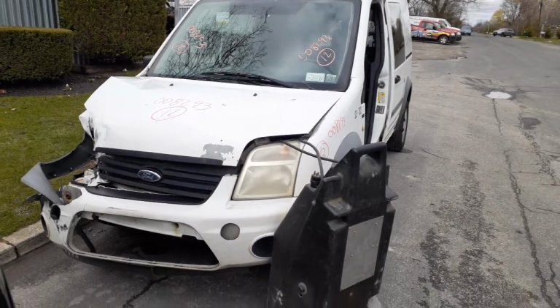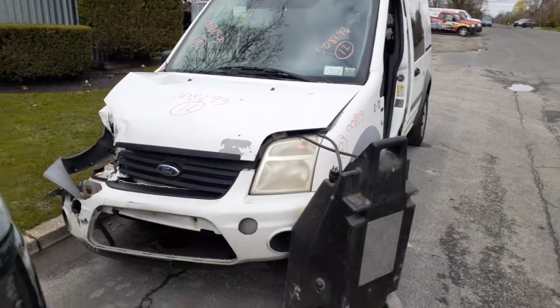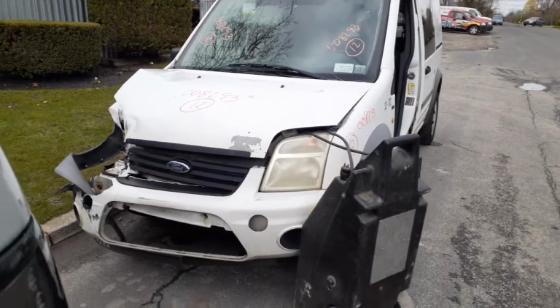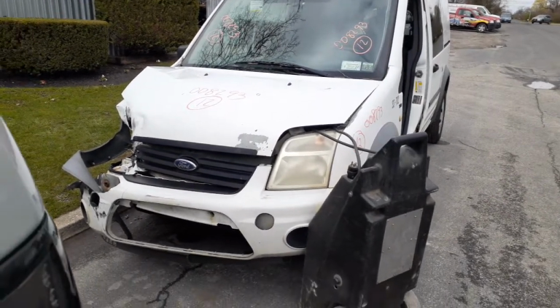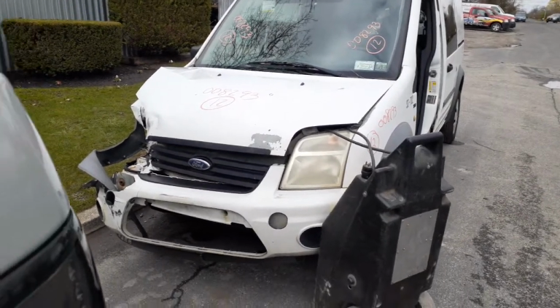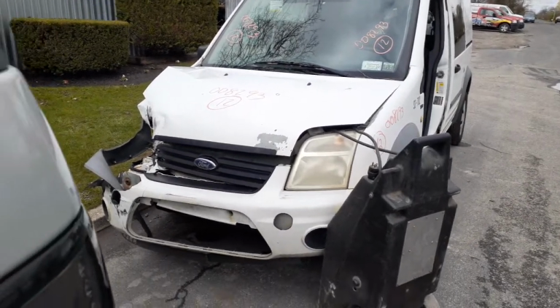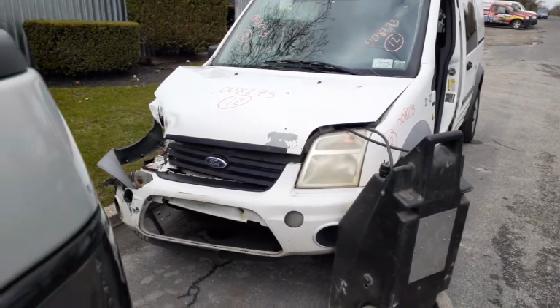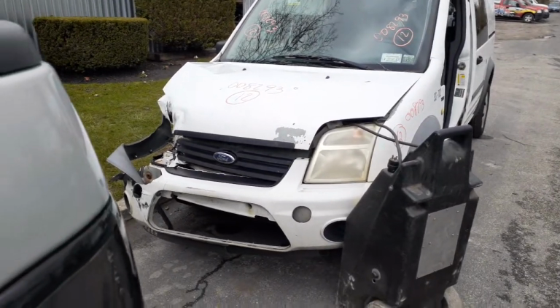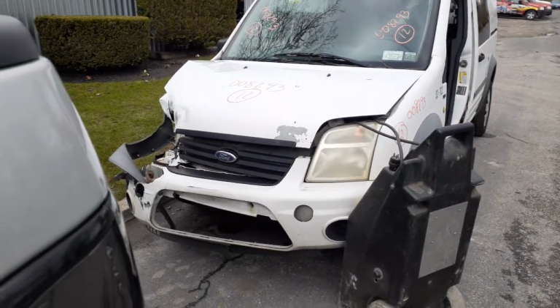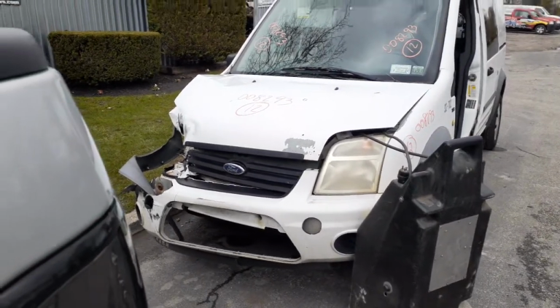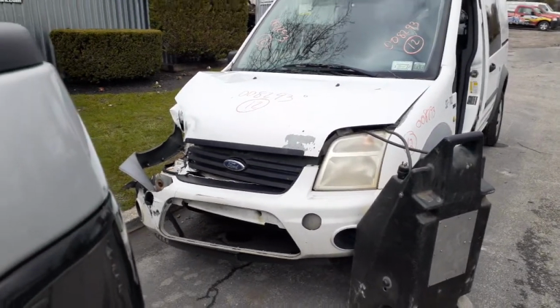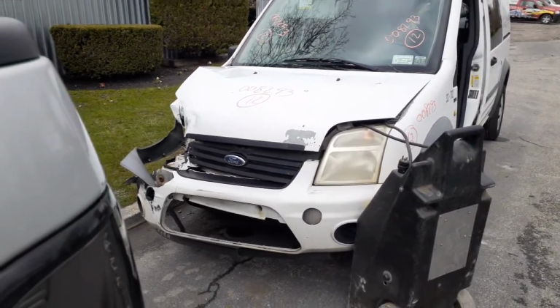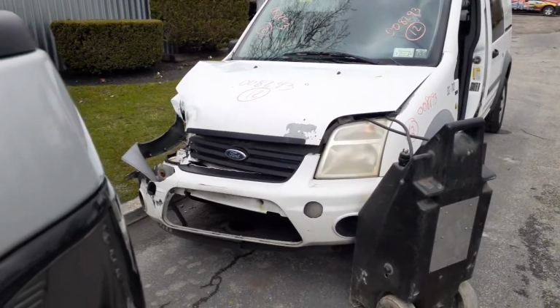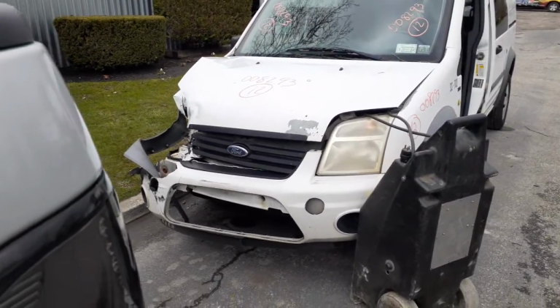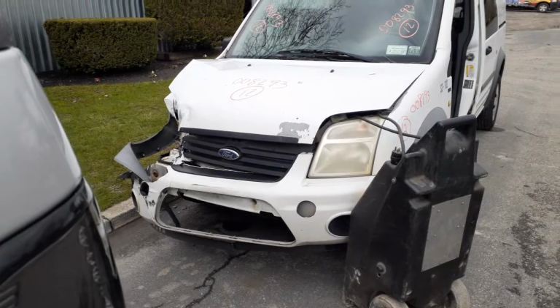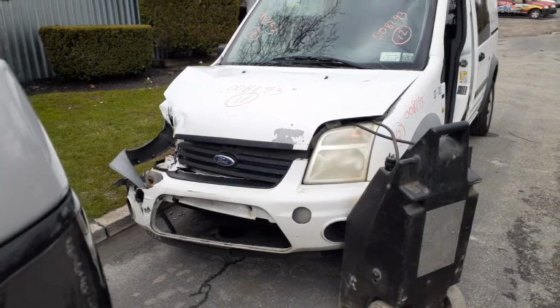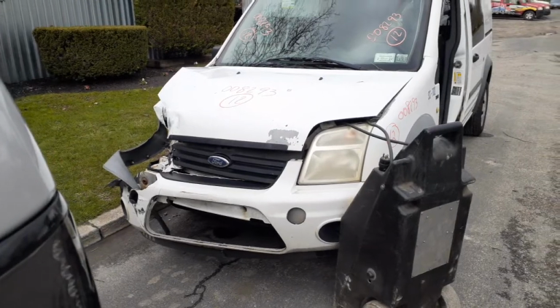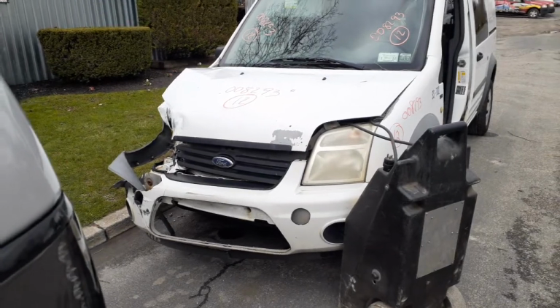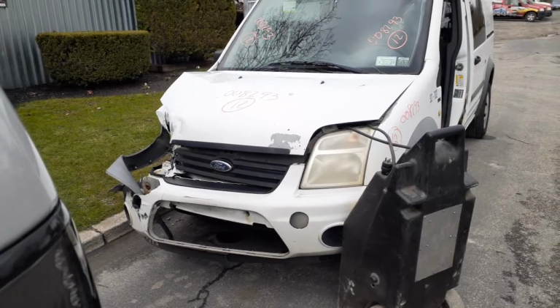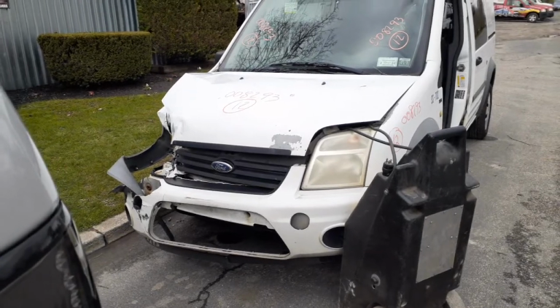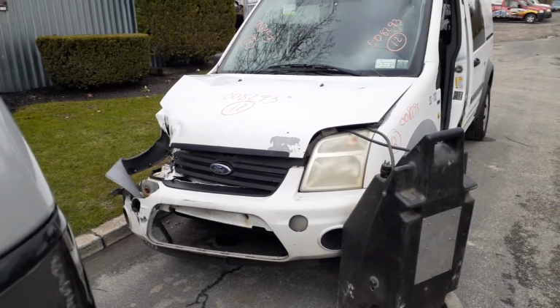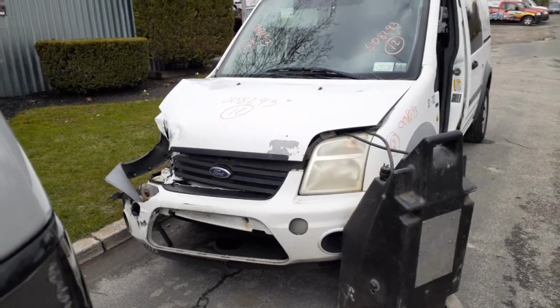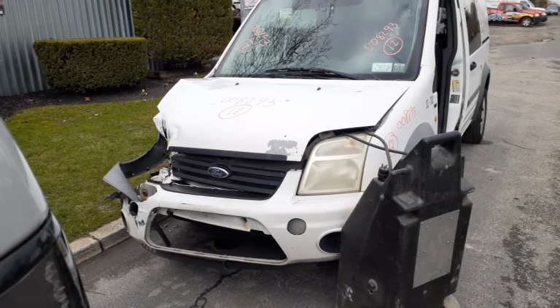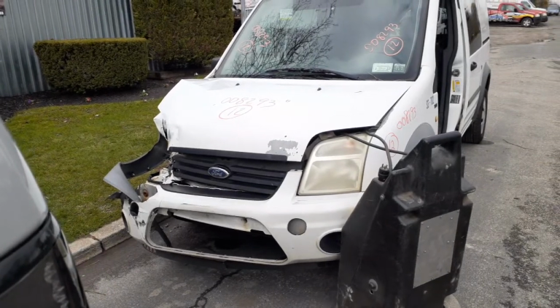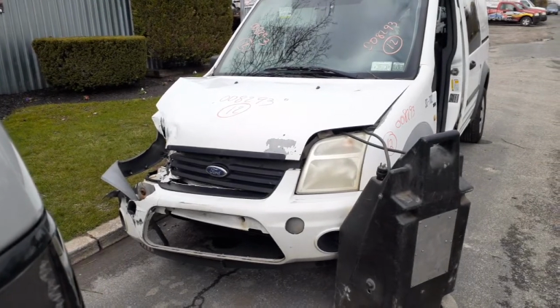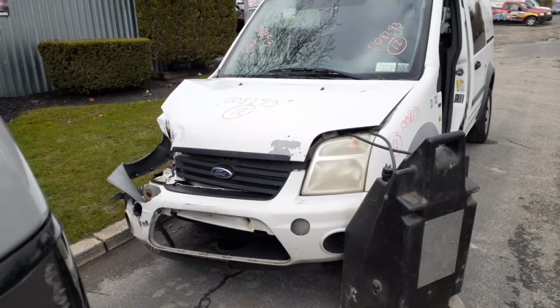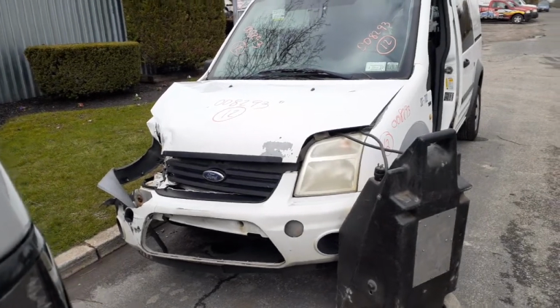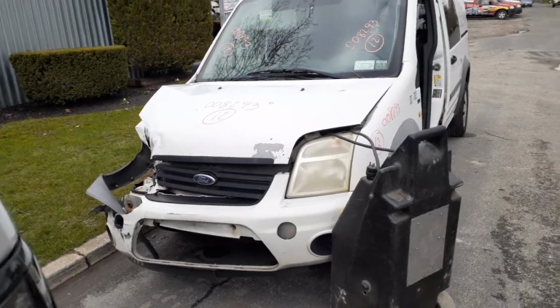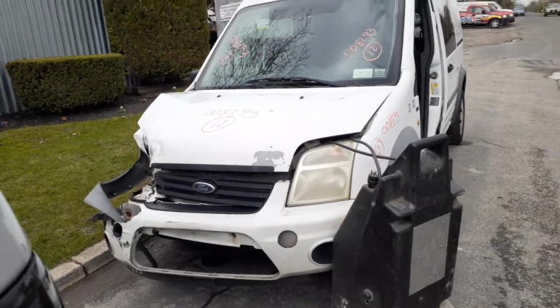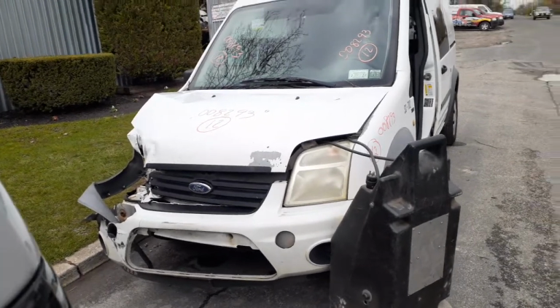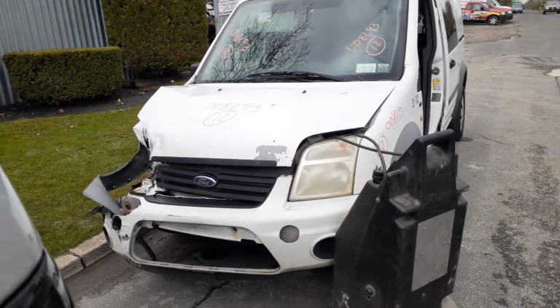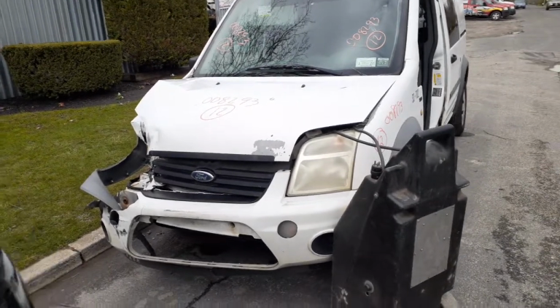As you can see, the thing was hit right front. The only thing you got on the nose is a left fender and a left side headlight.